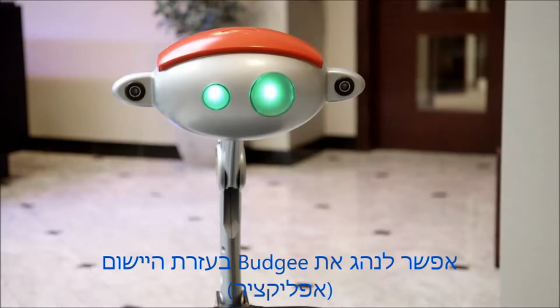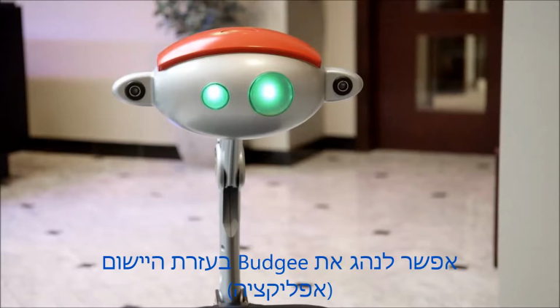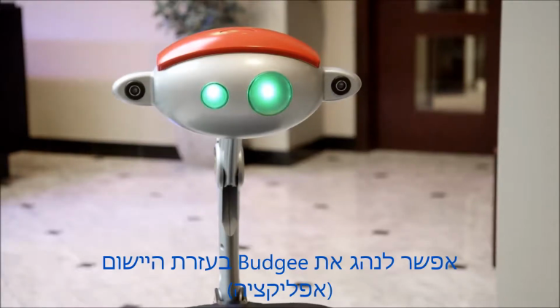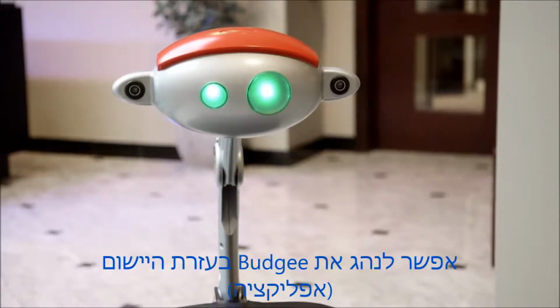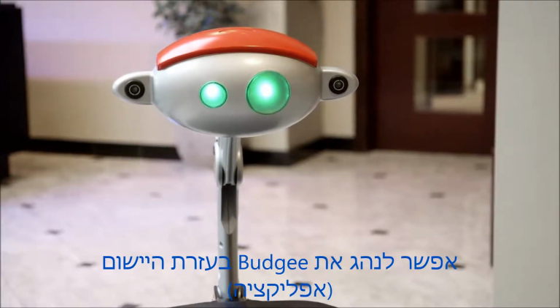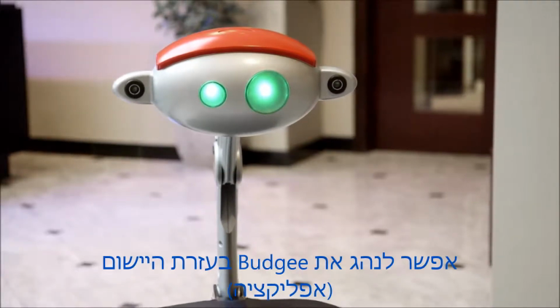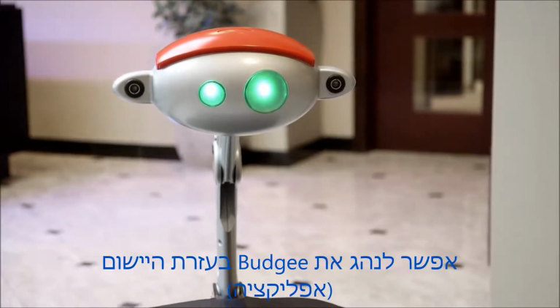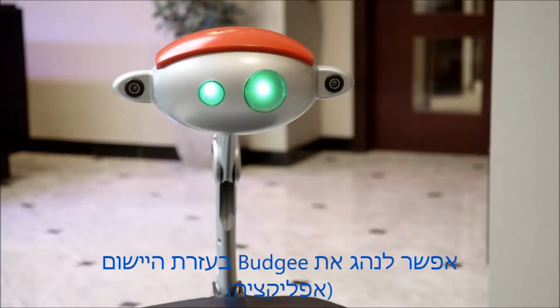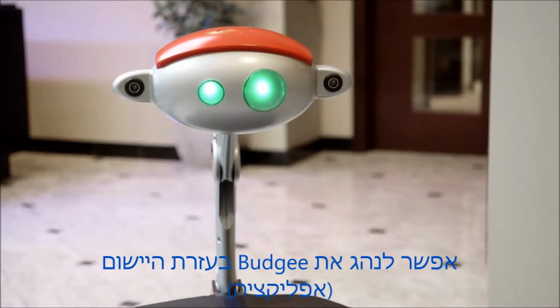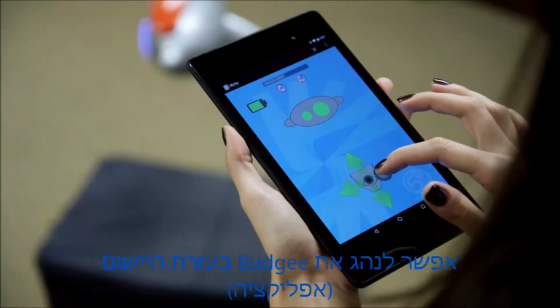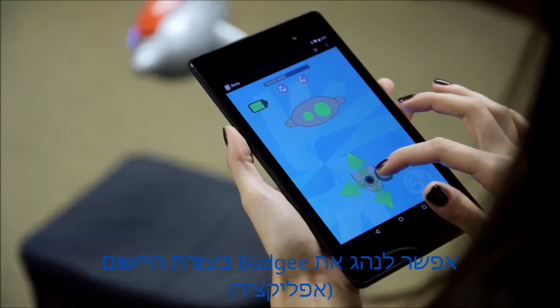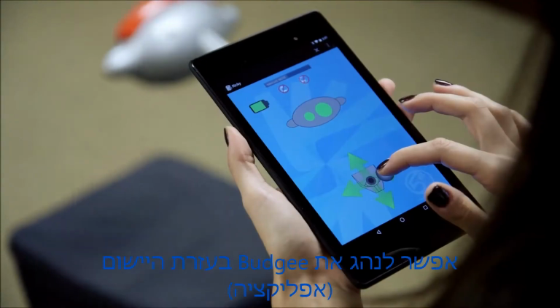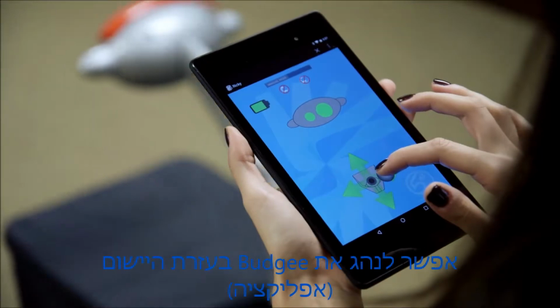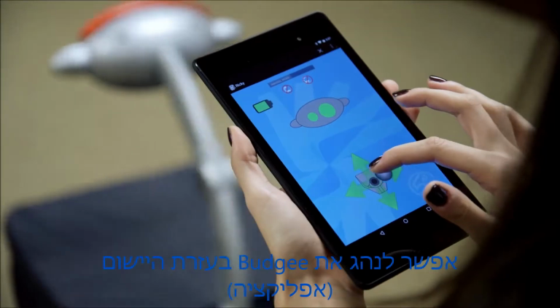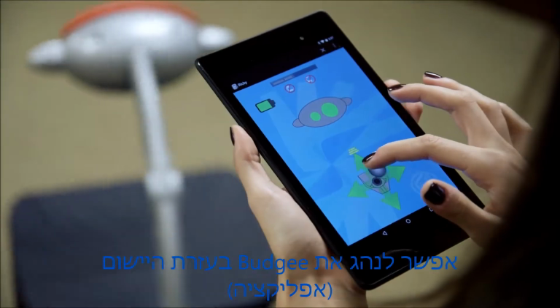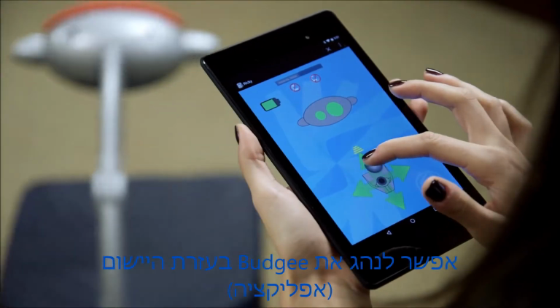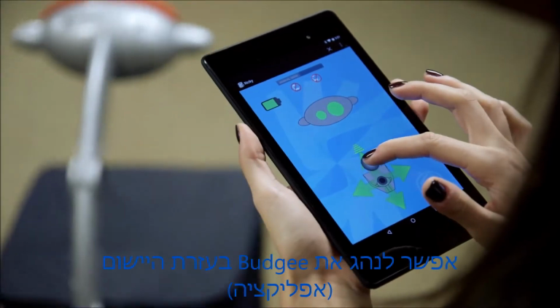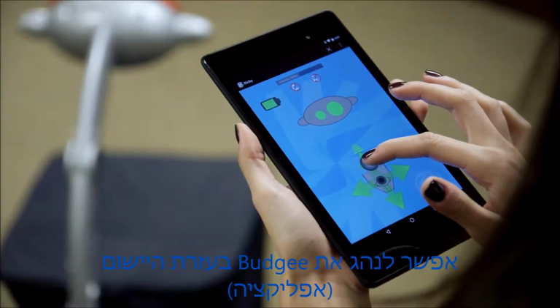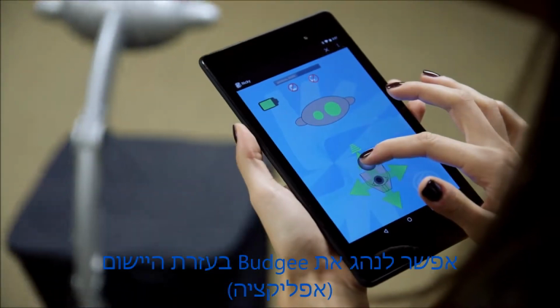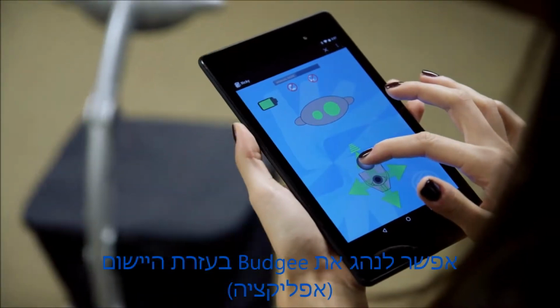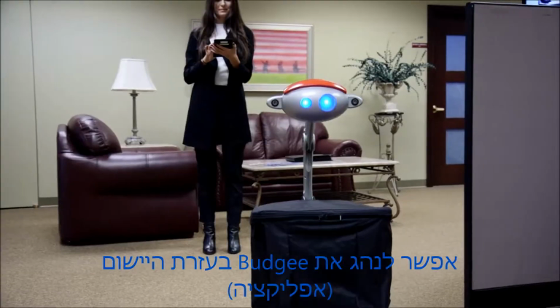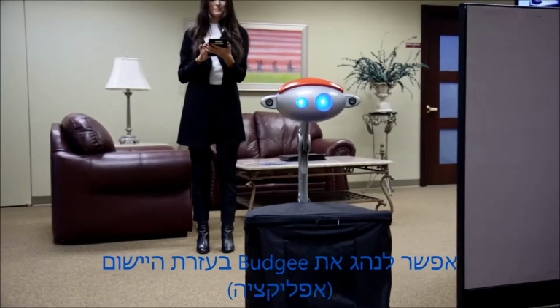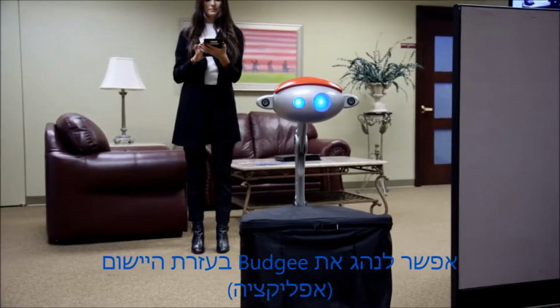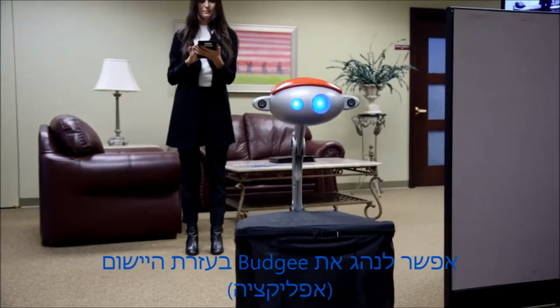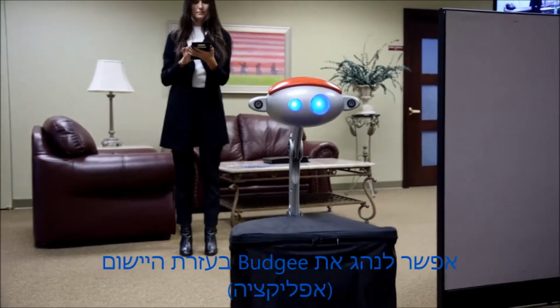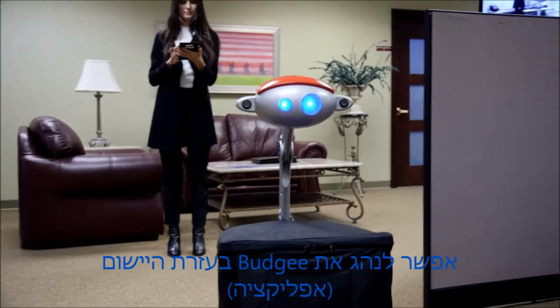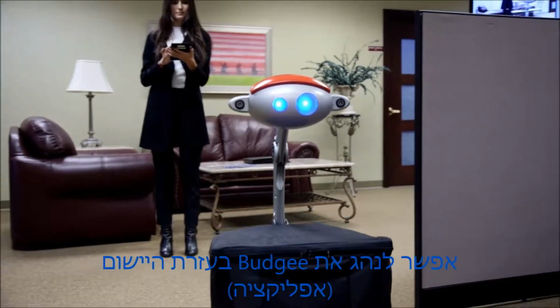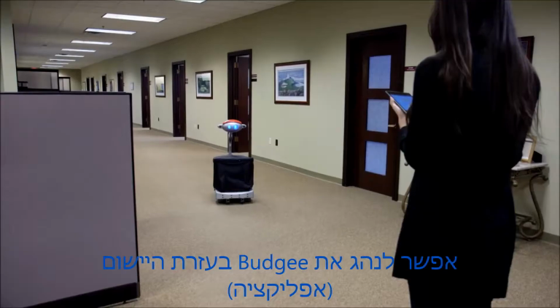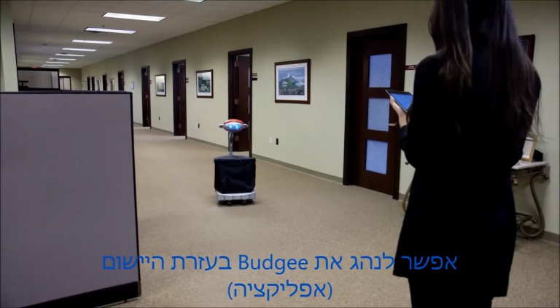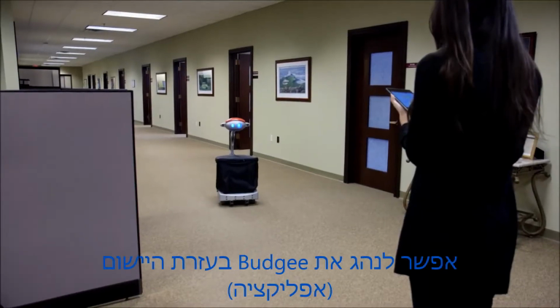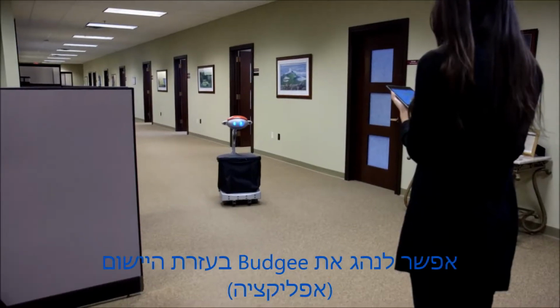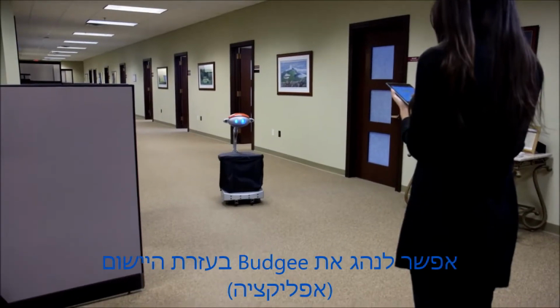'I am now in manual mode.' You can drive him instead of having him follow you, for those times where you don't want to do the walking.